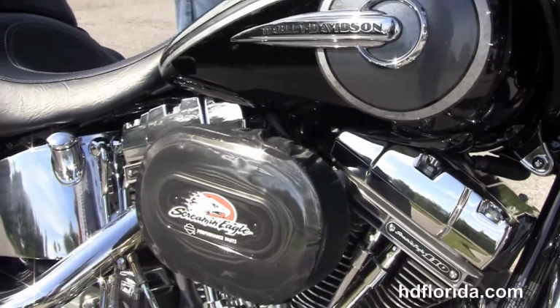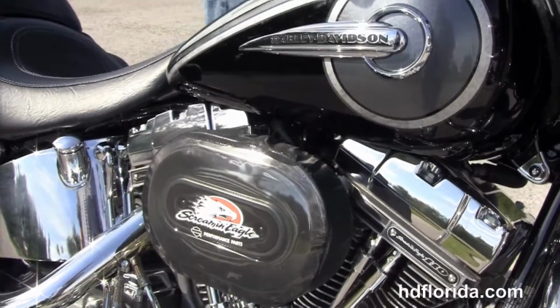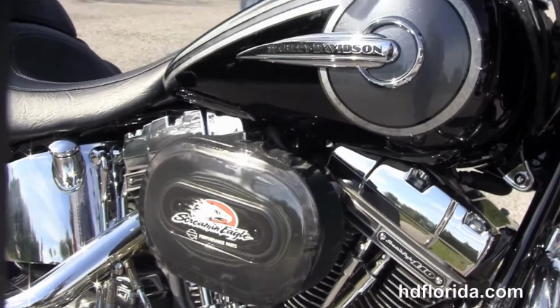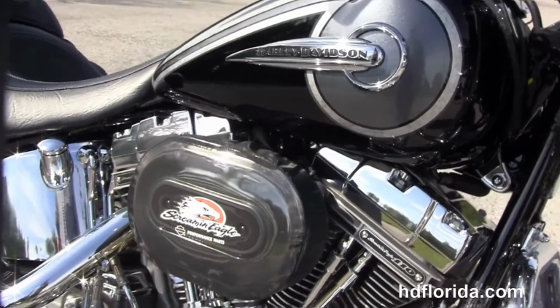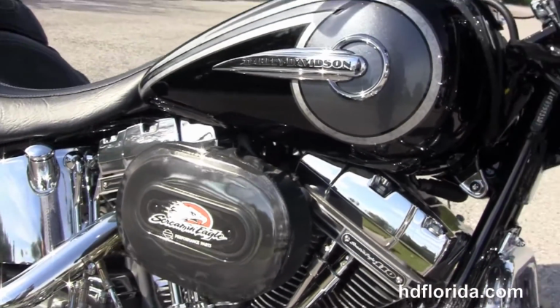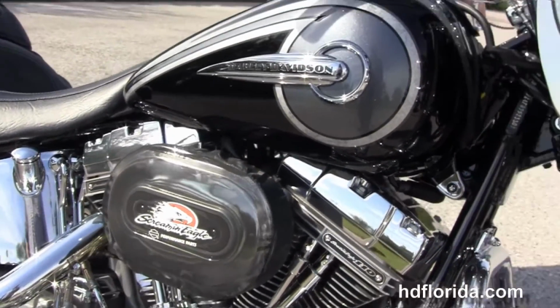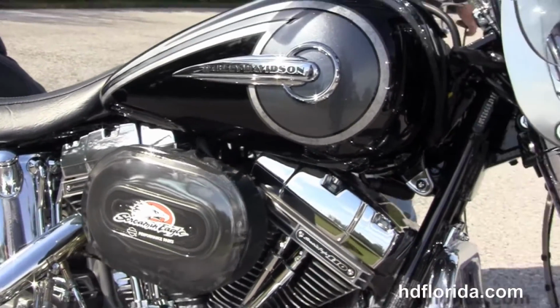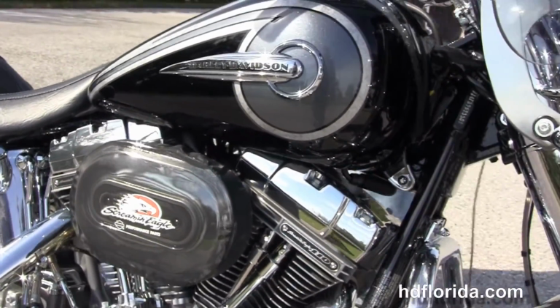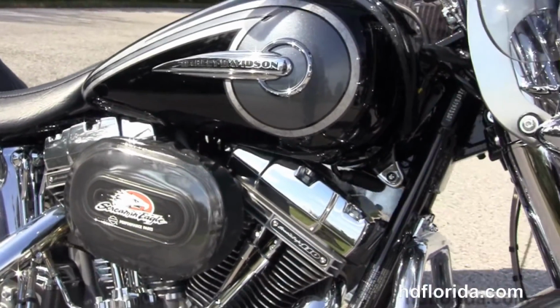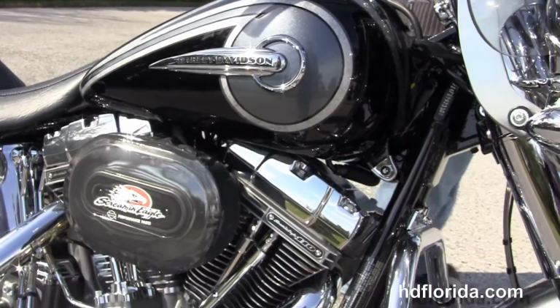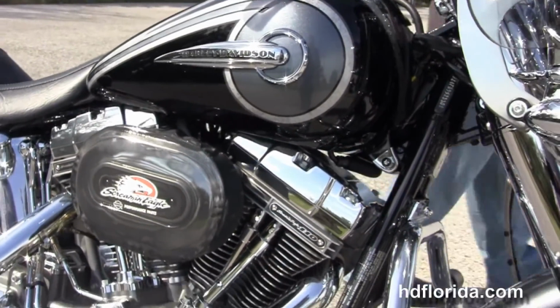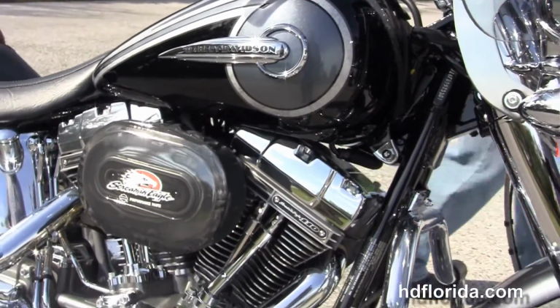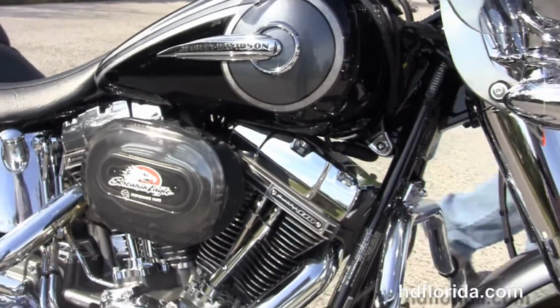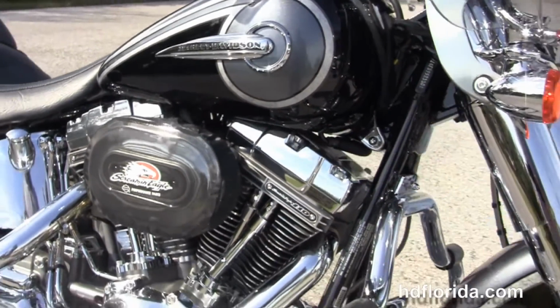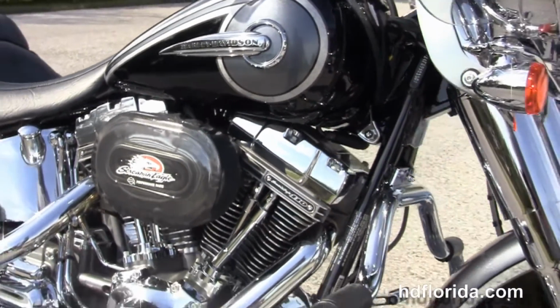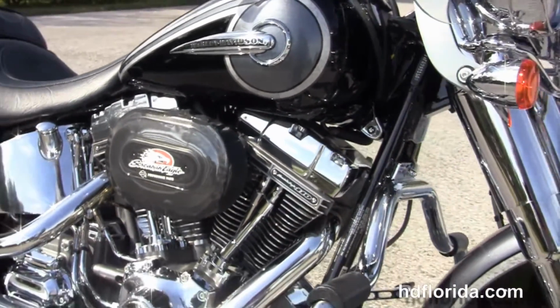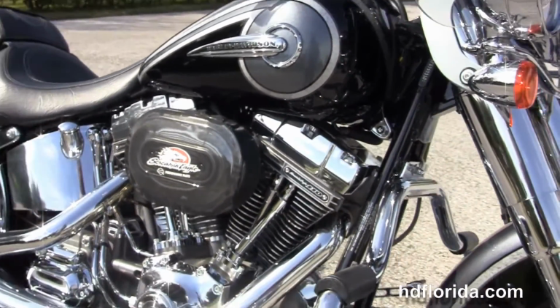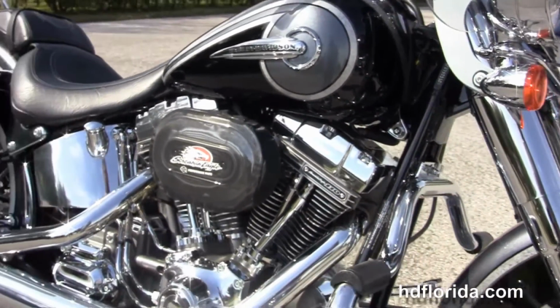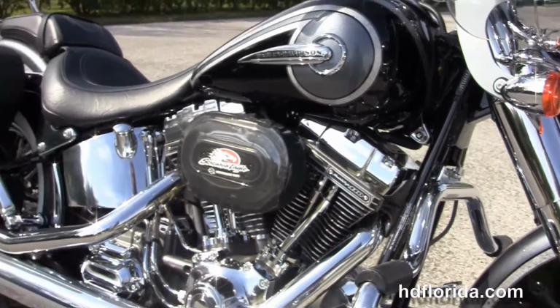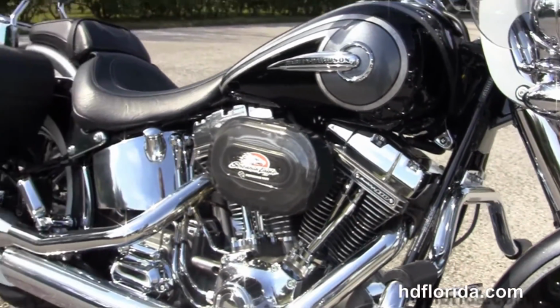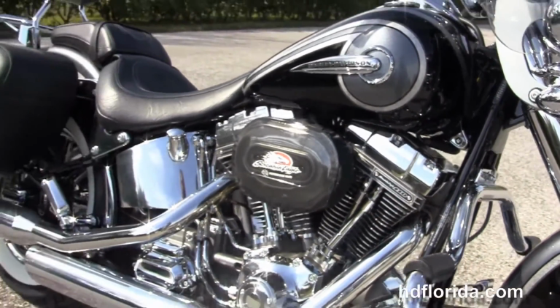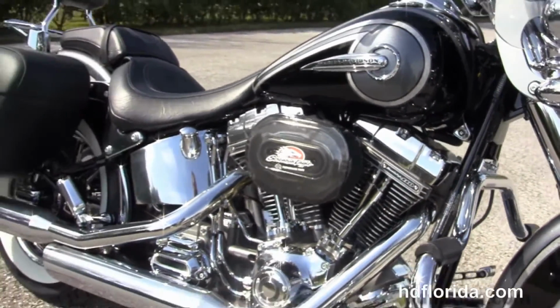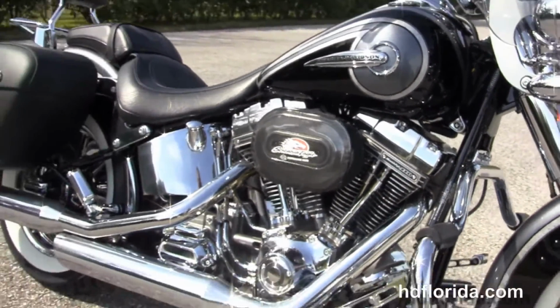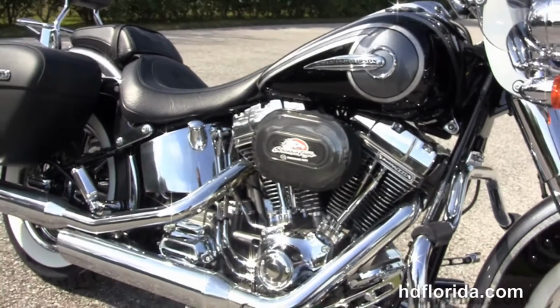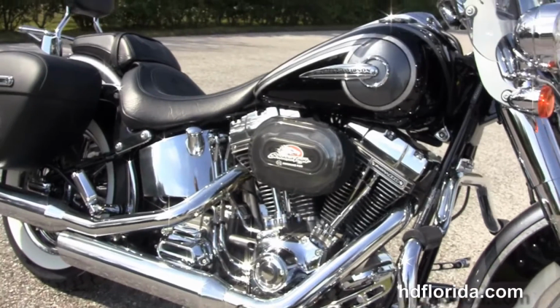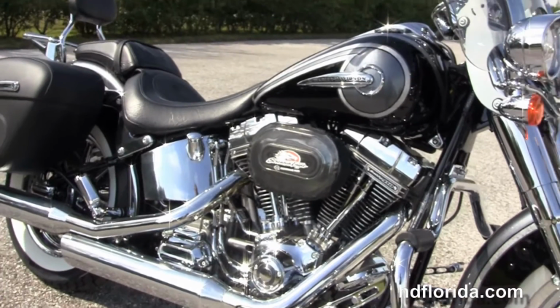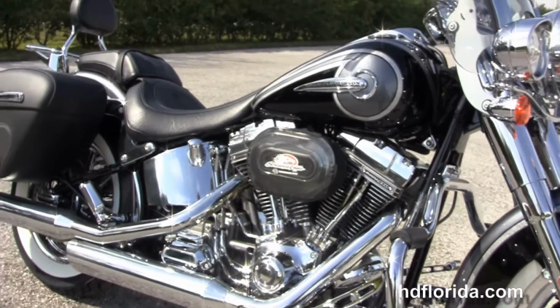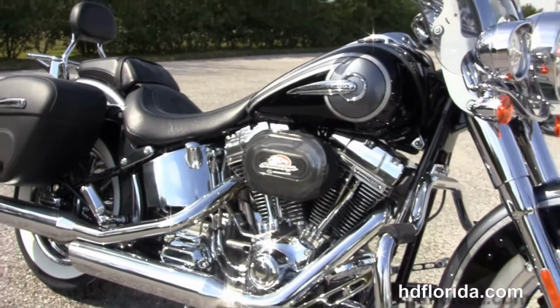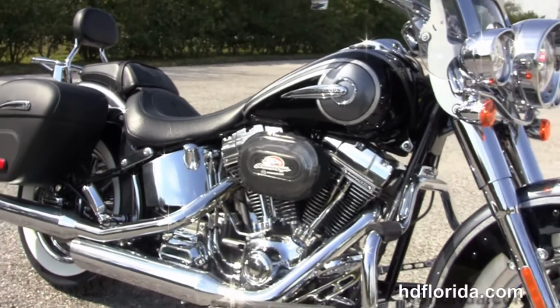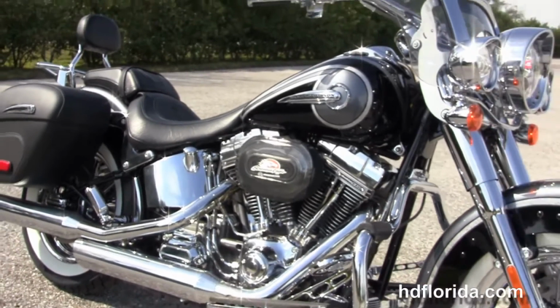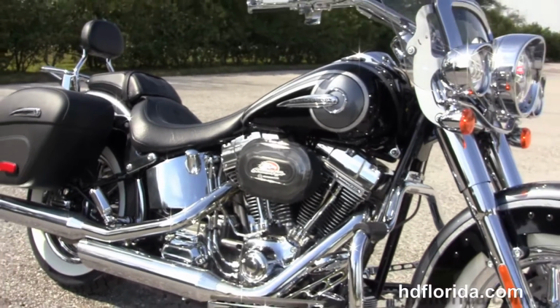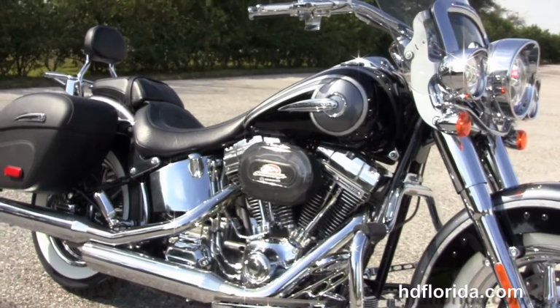This bike comes standard with hydraulic clutch, ABS brakes, and key fob security.